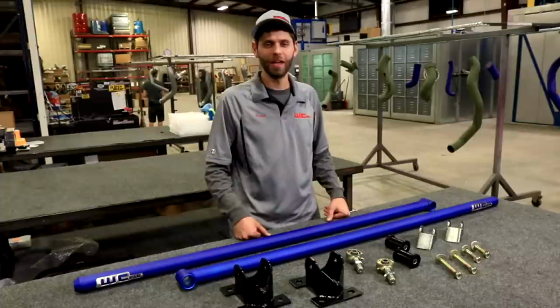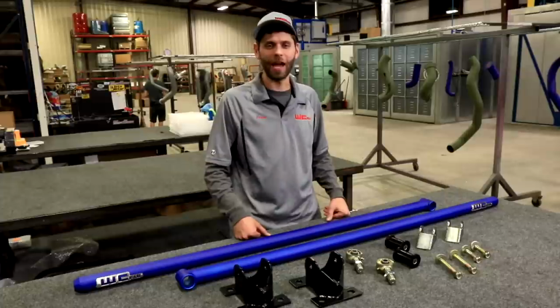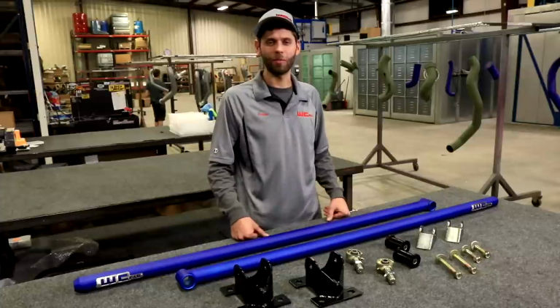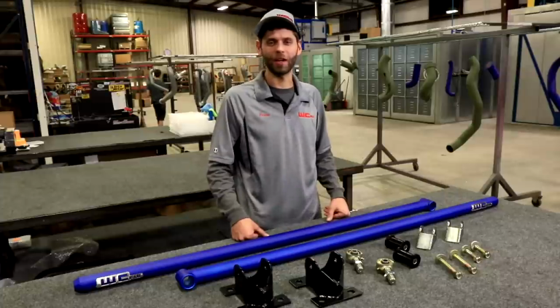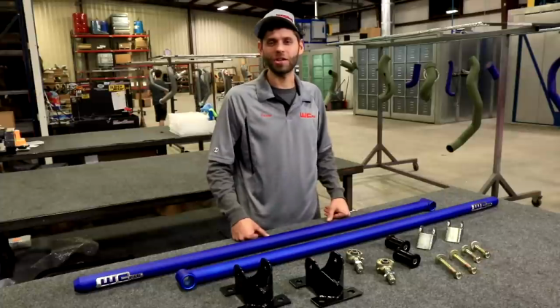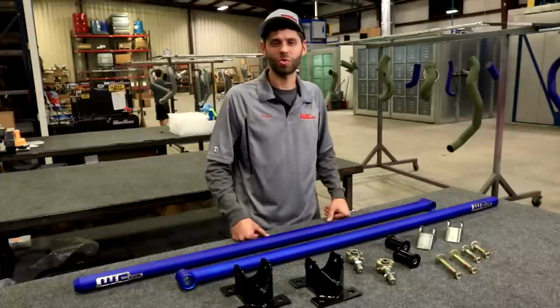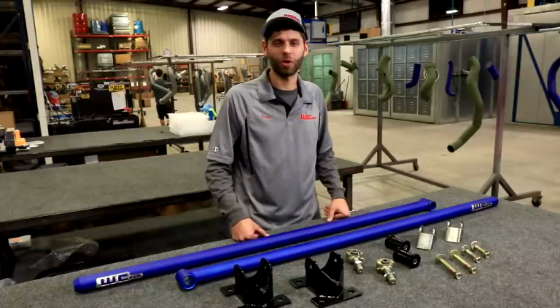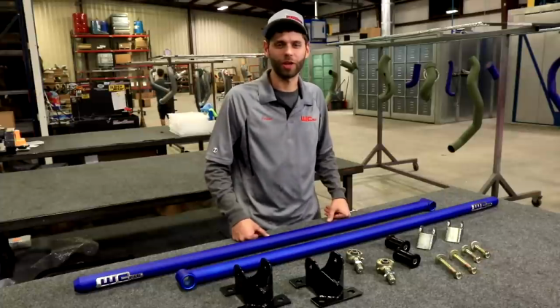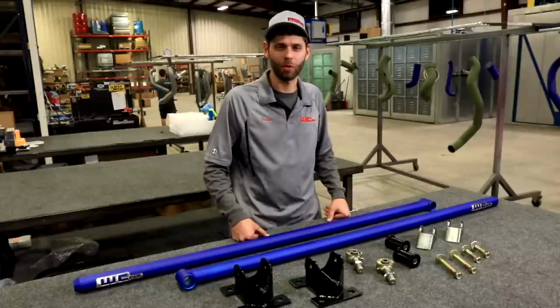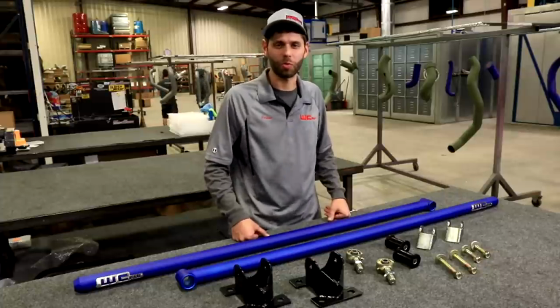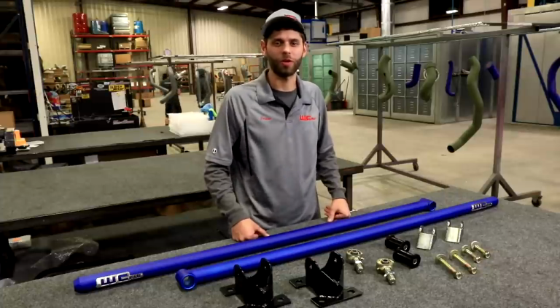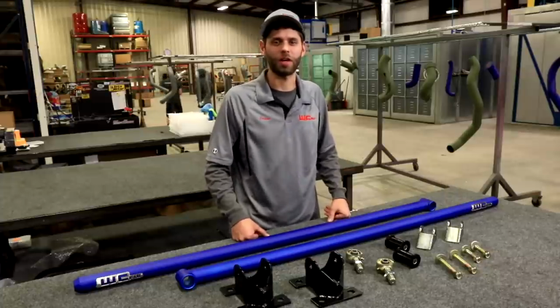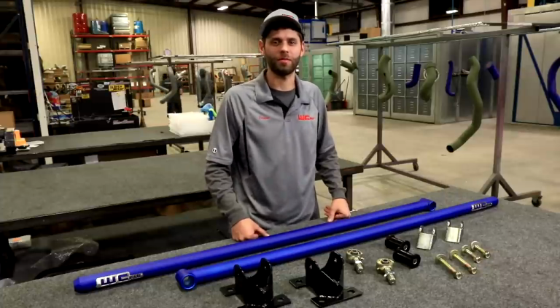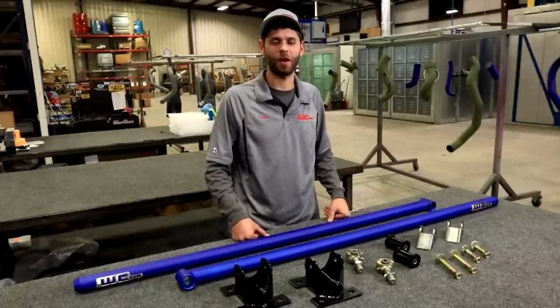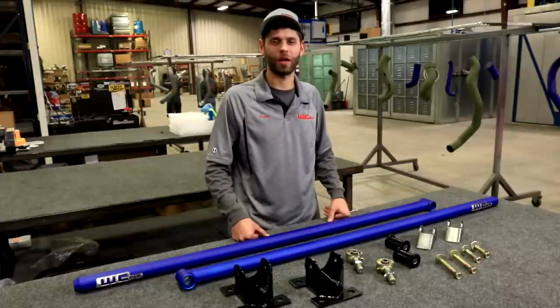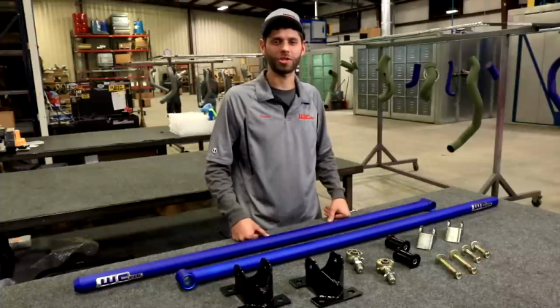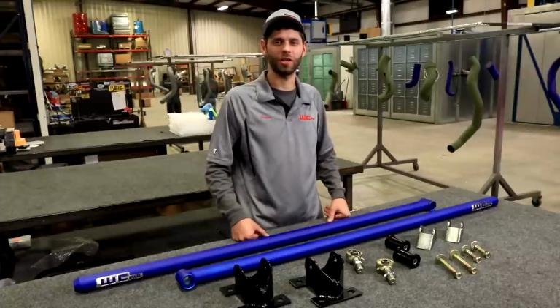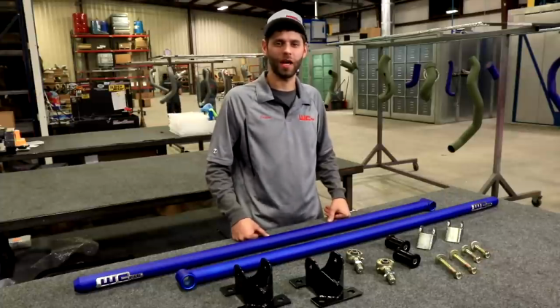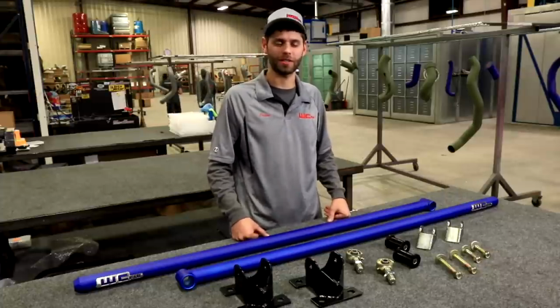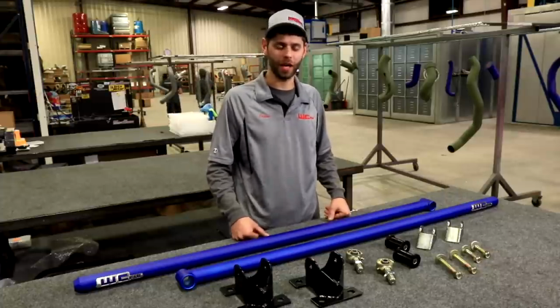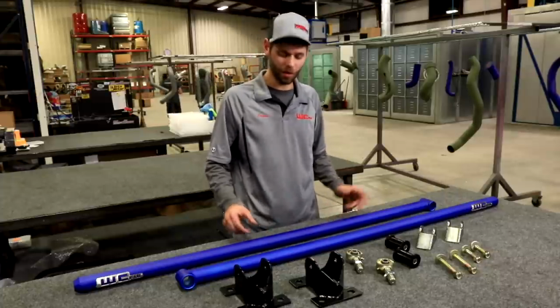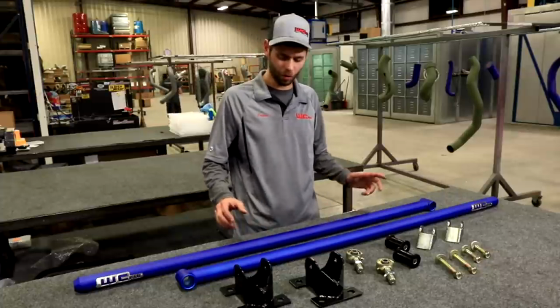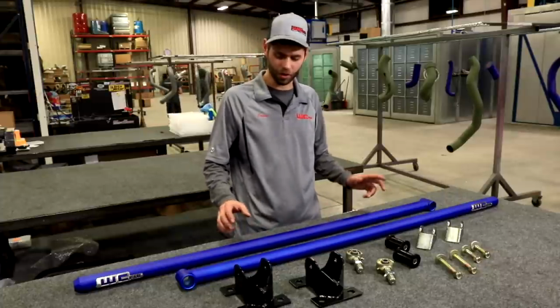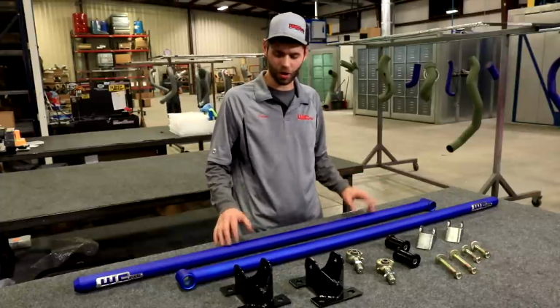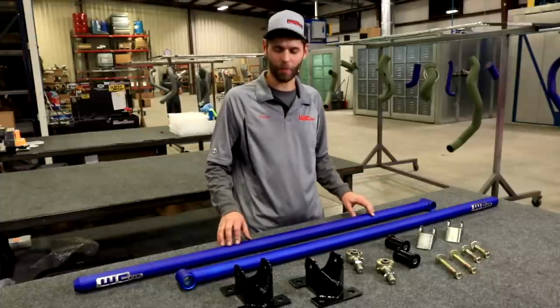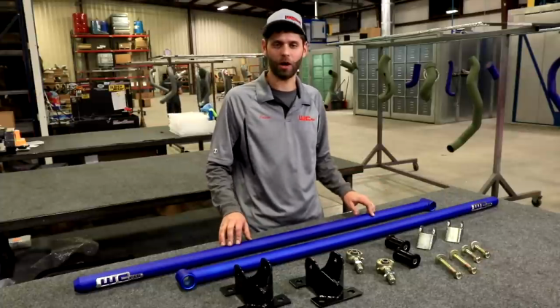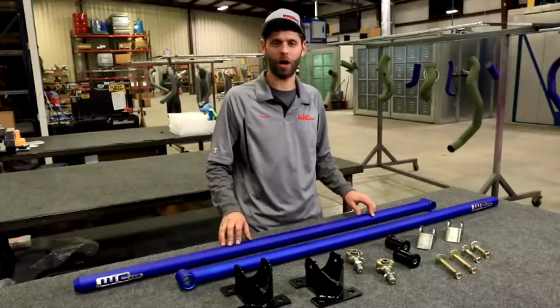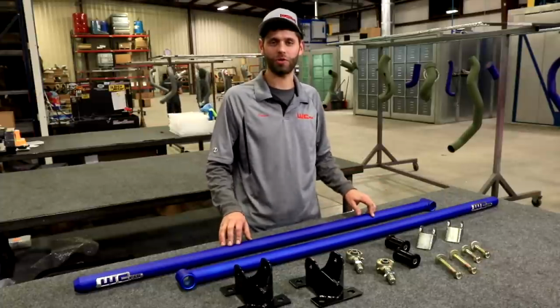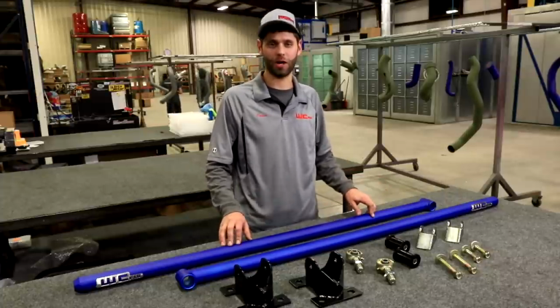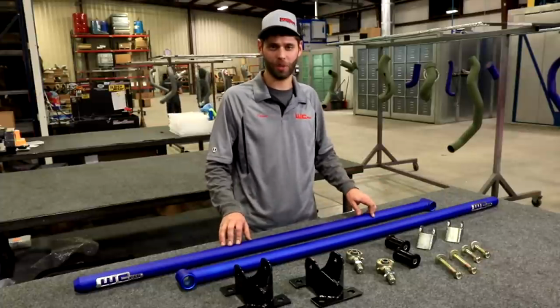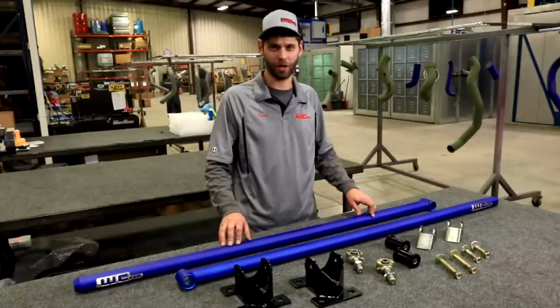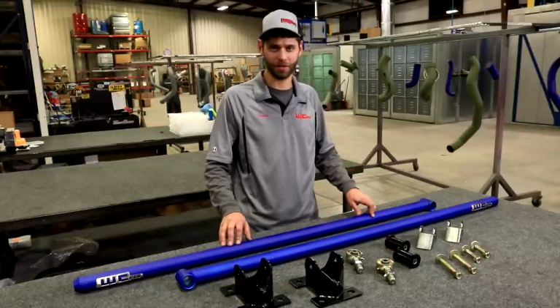Hey everybody, Jason Worley here with Worley Custom Fabrication, and today we're going to talk about our traction bar kits.